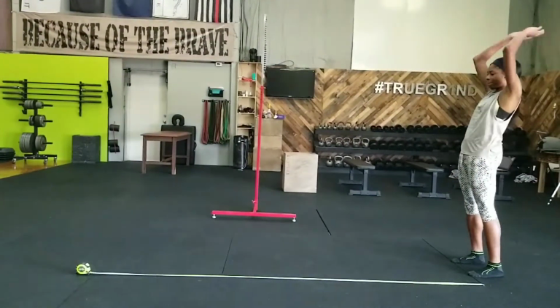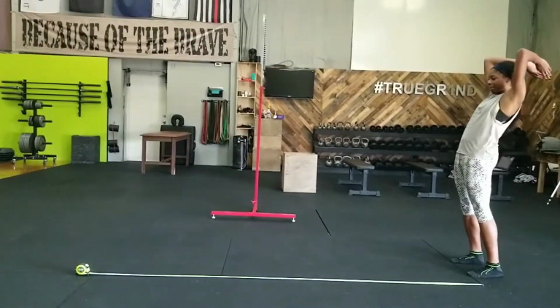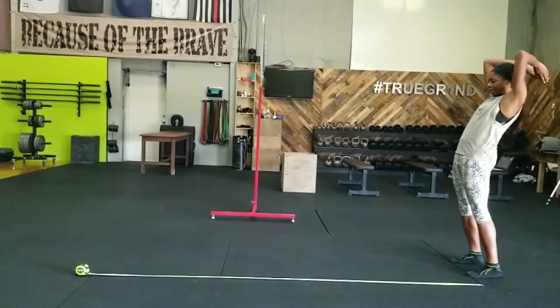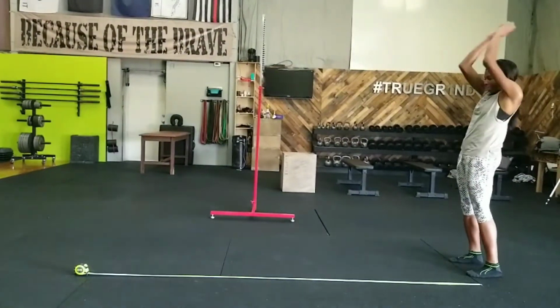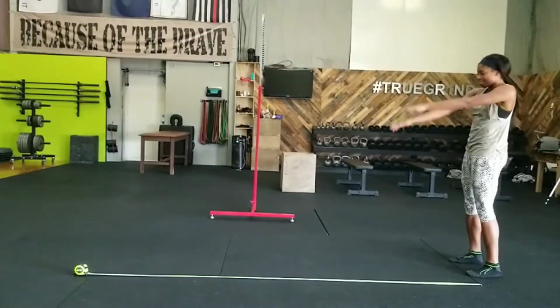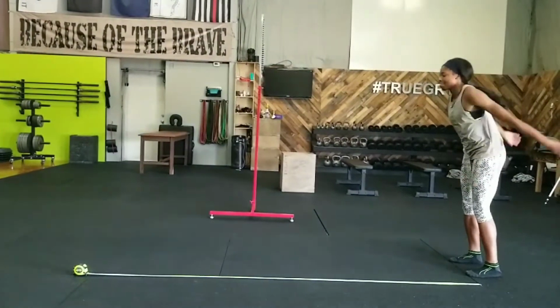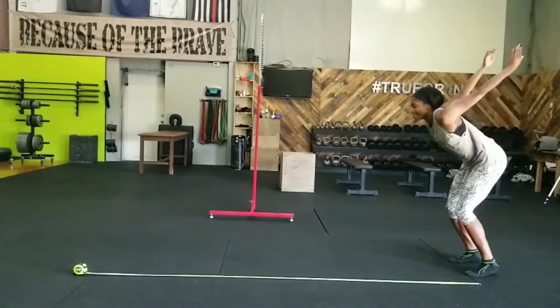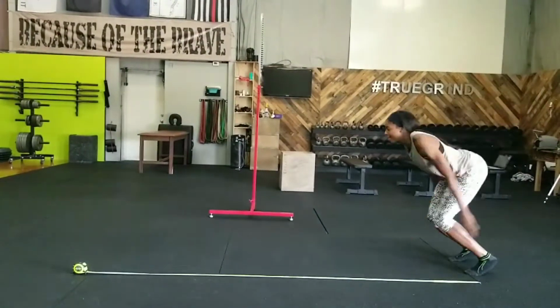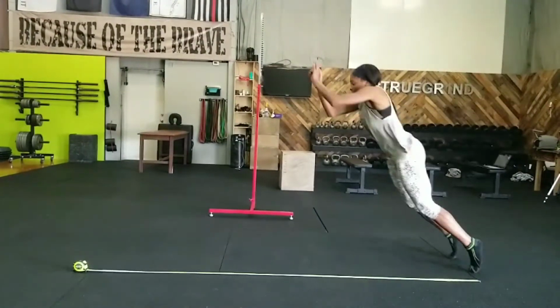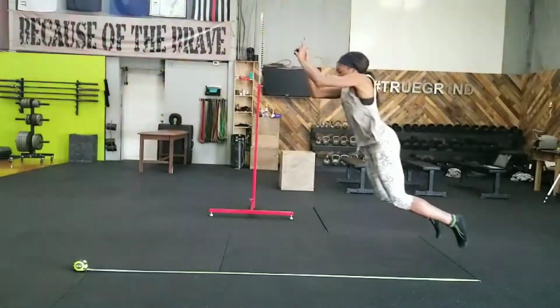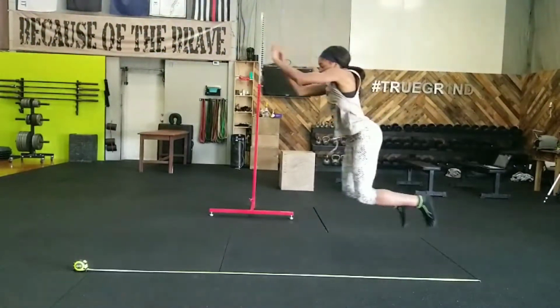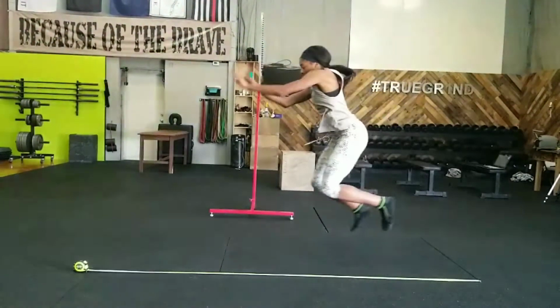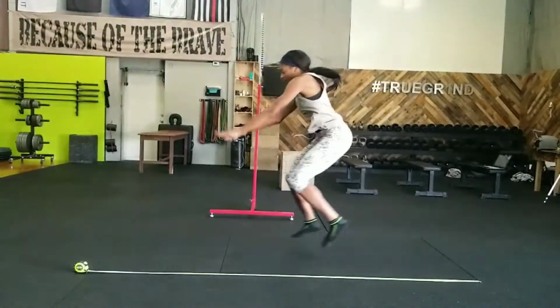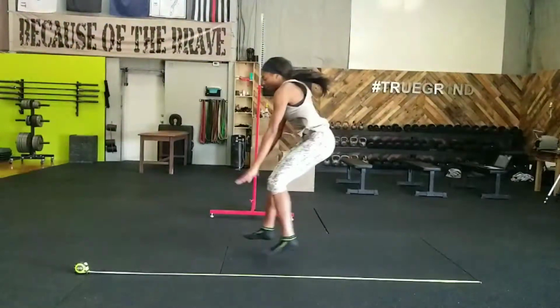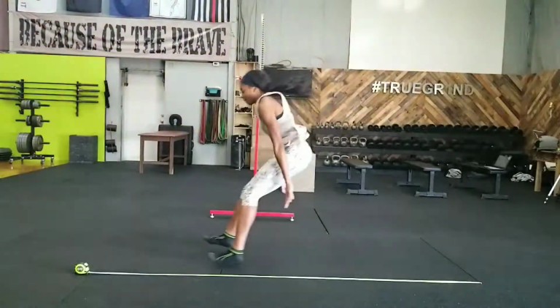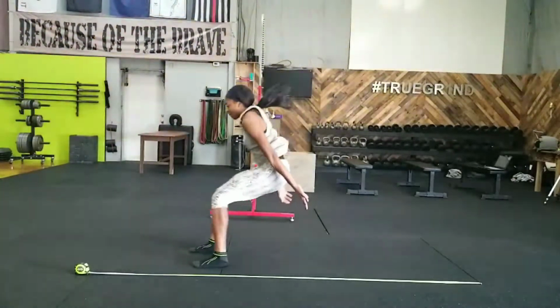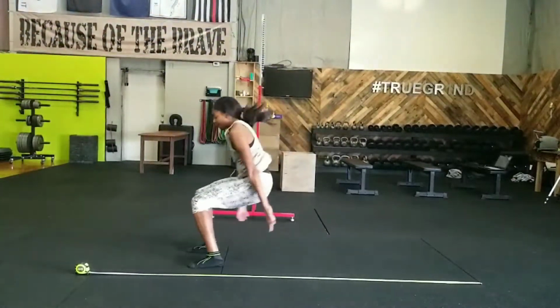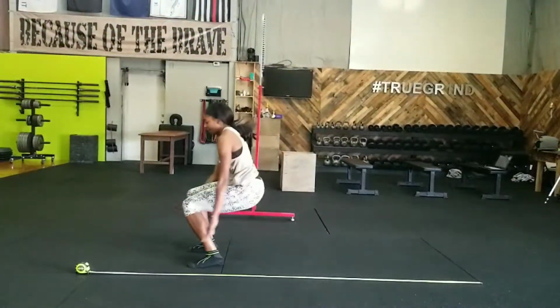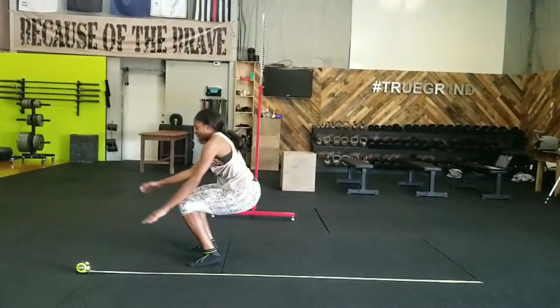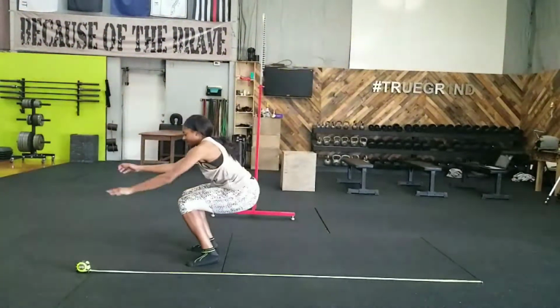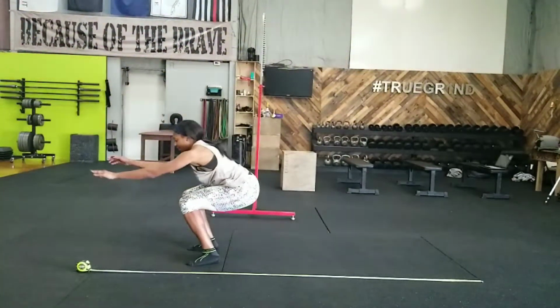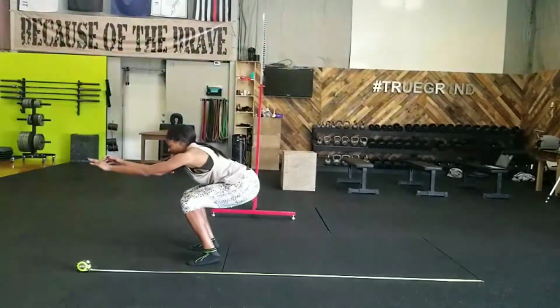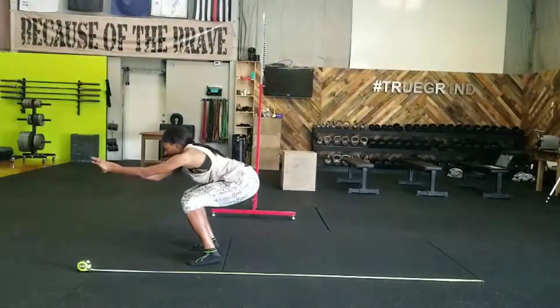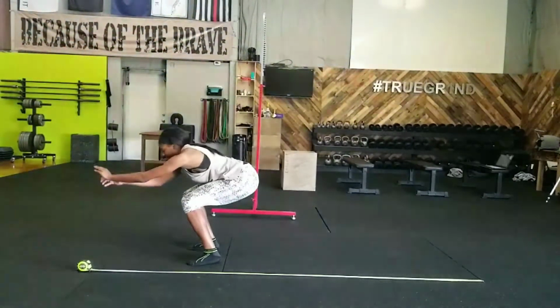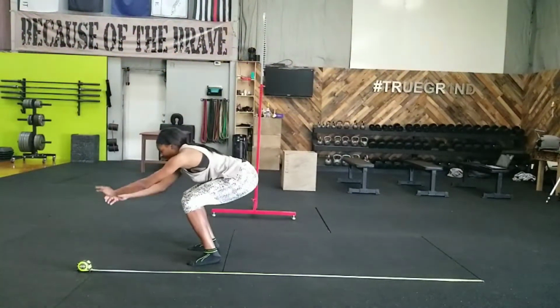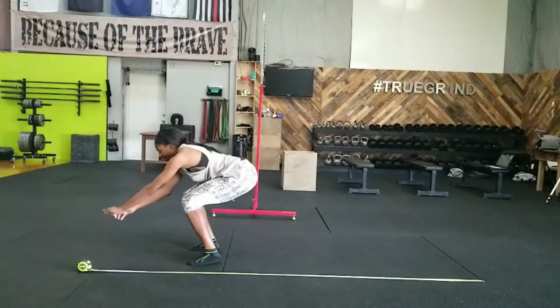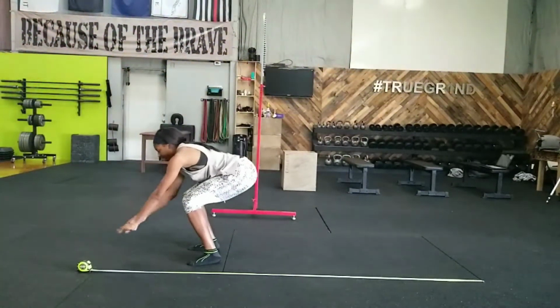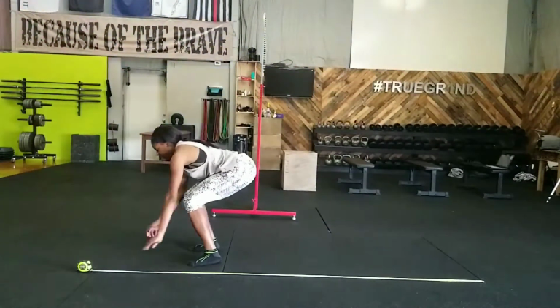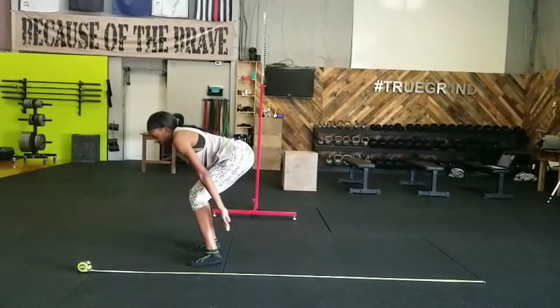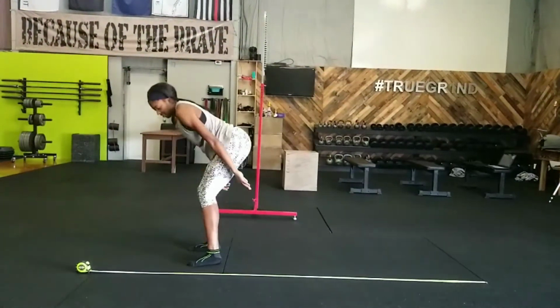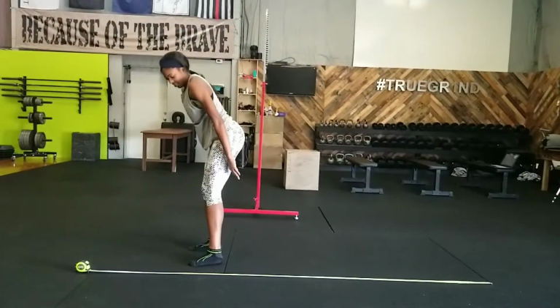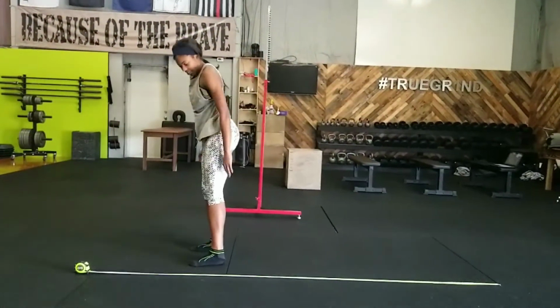Just getting some baseline stuff, a nice little broad jump, sticking those landings. I think we had 83 inches today.